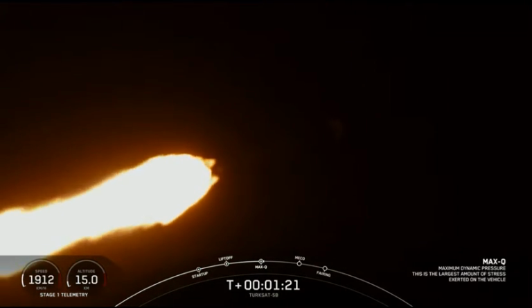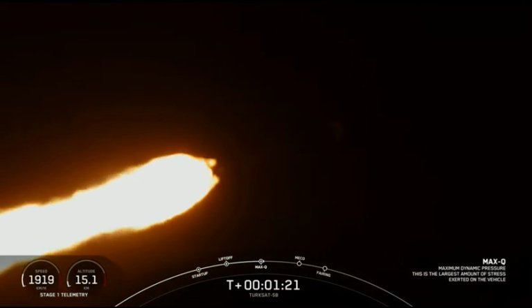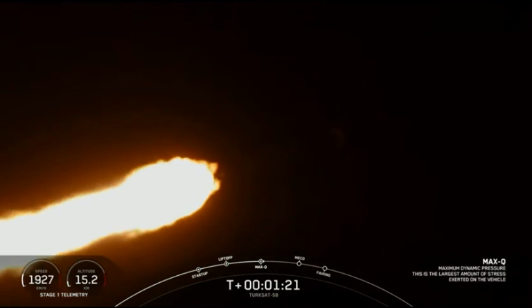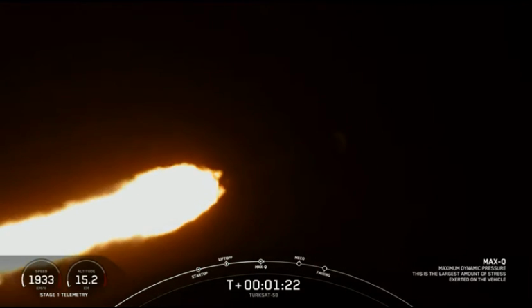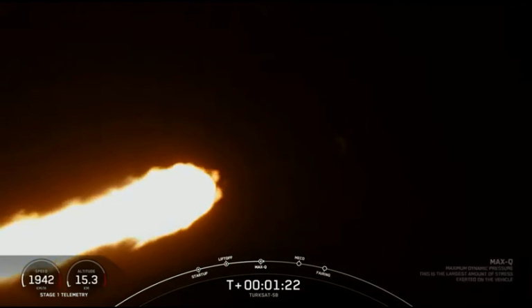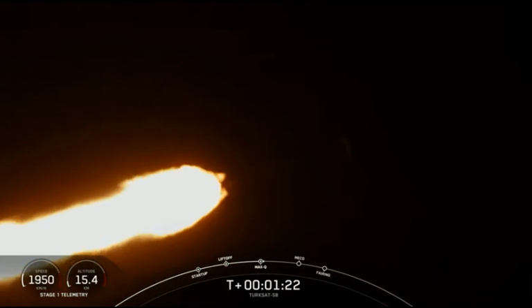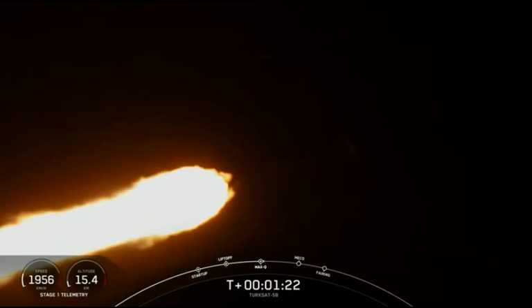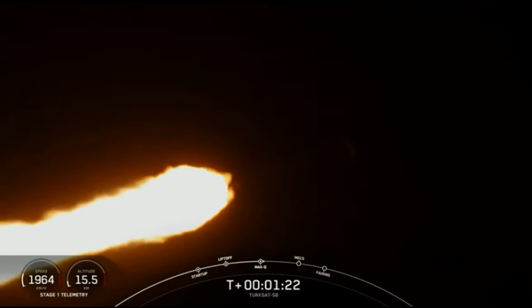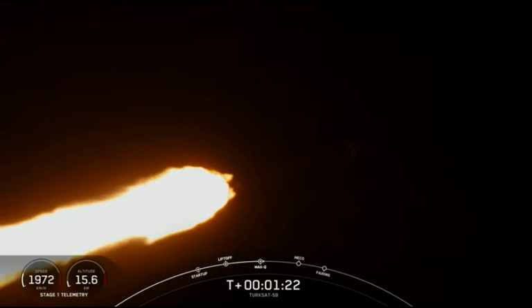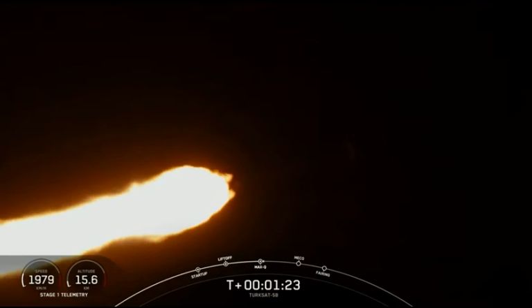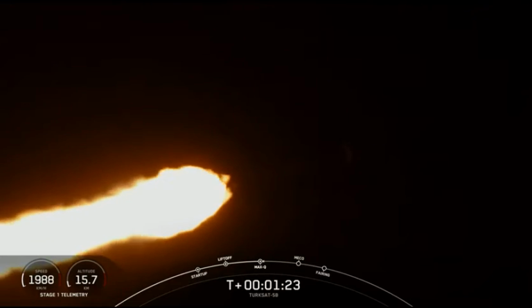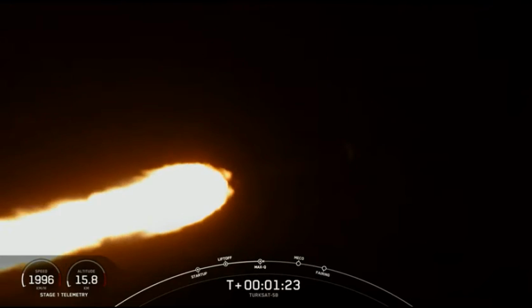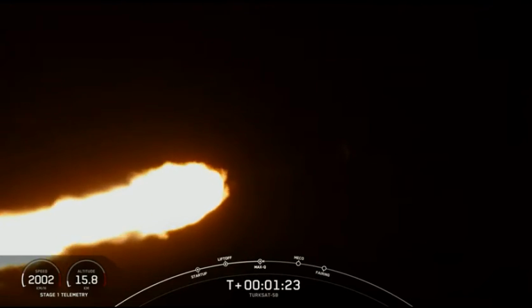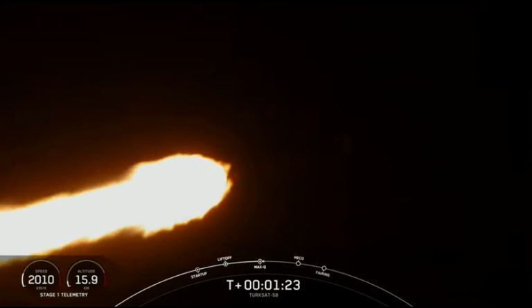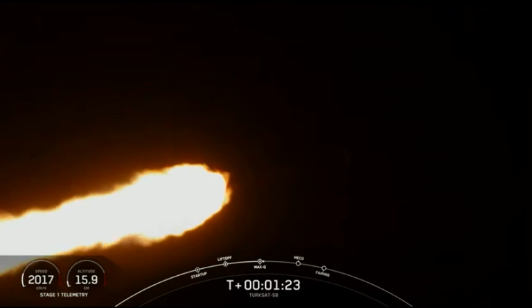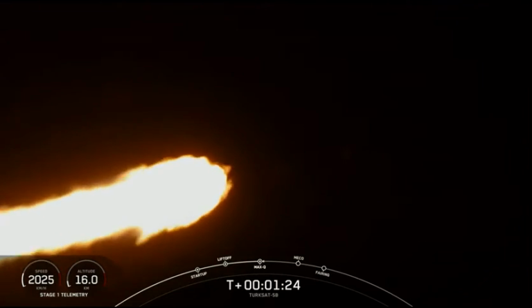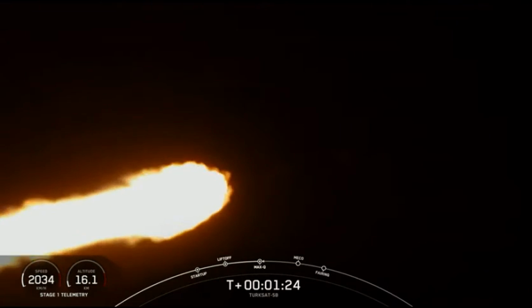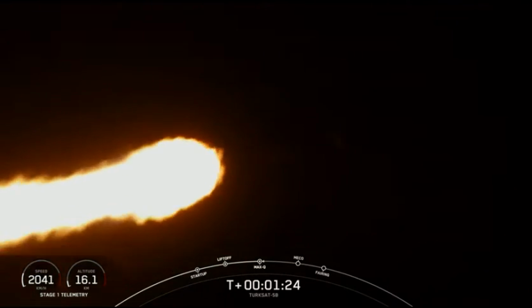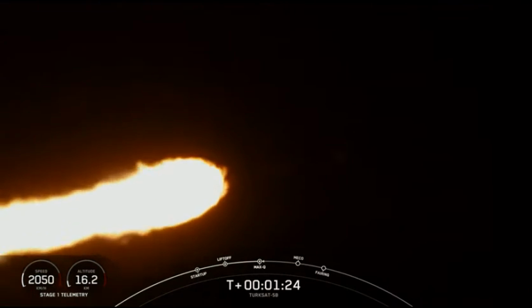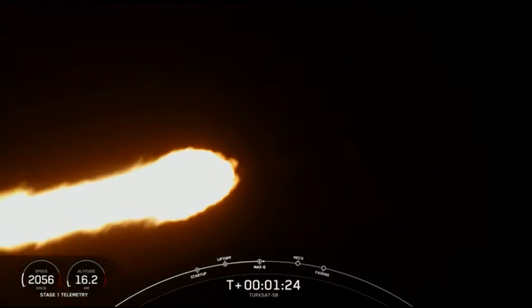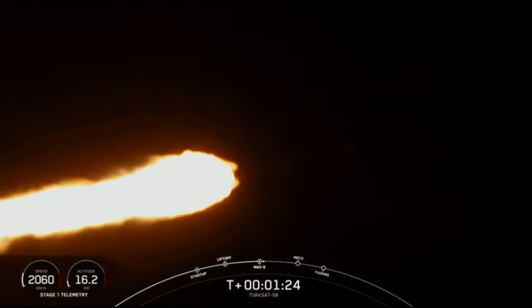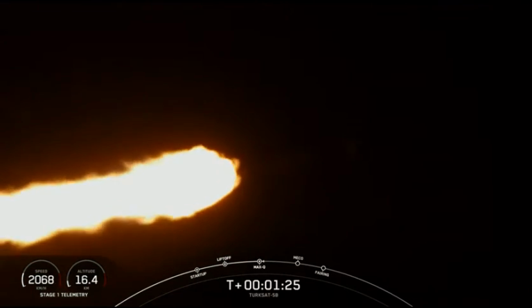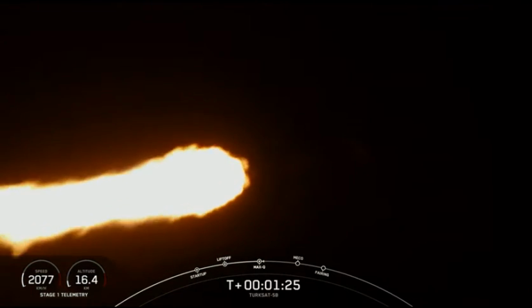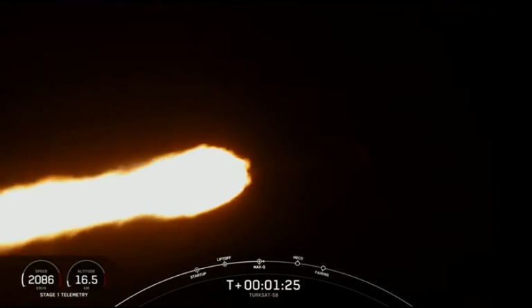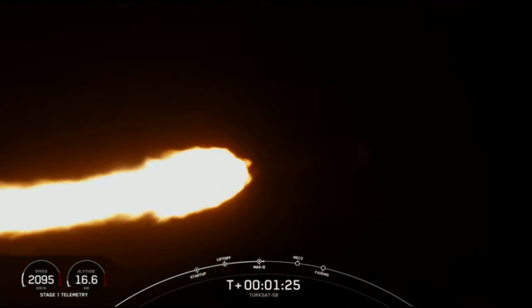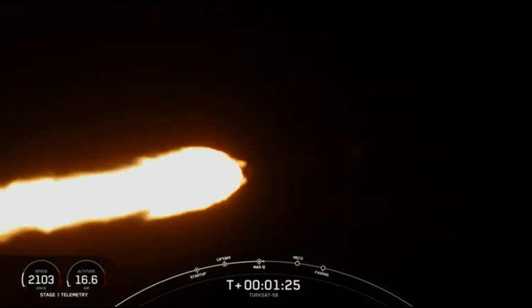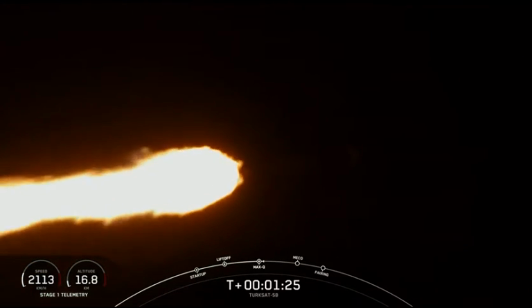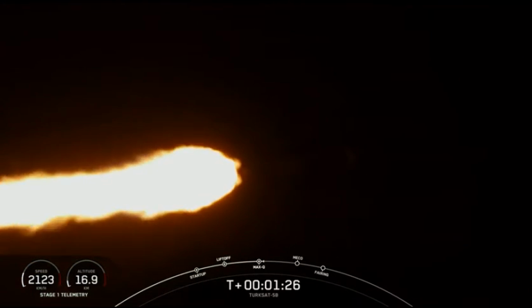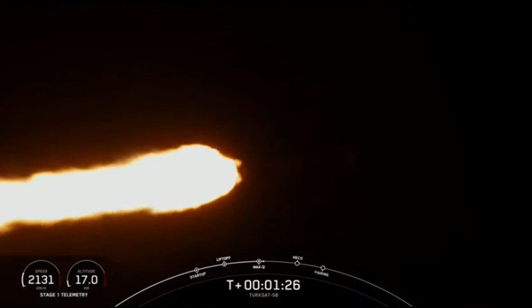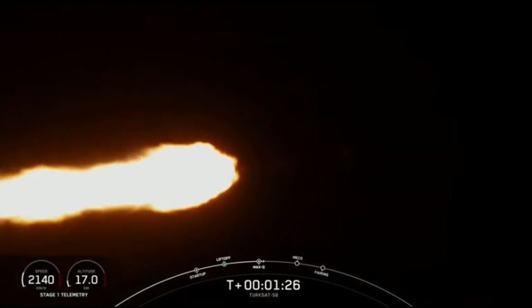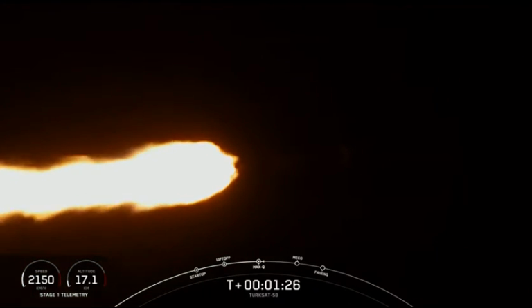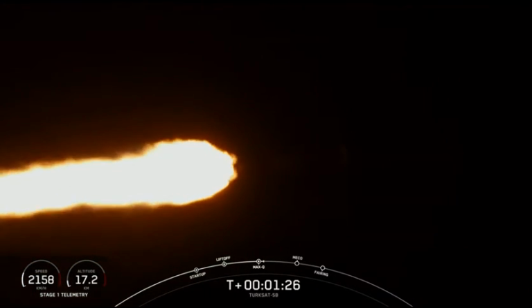And we're through the period of maximum dynamic pressure. Everything continues to look good. Trajectory is nominal. Avionics report systems are nominal.